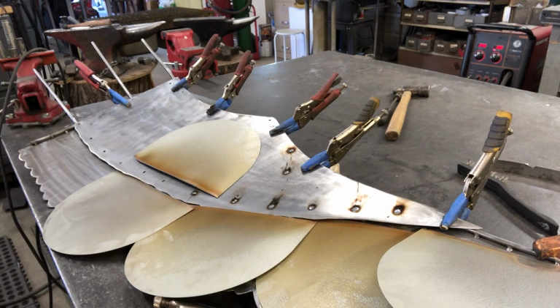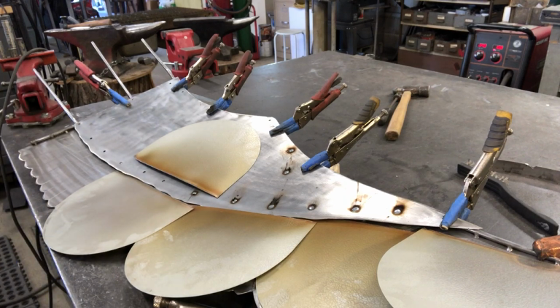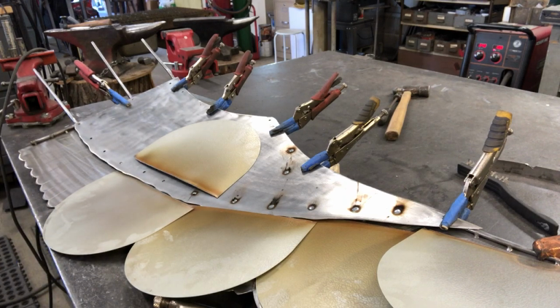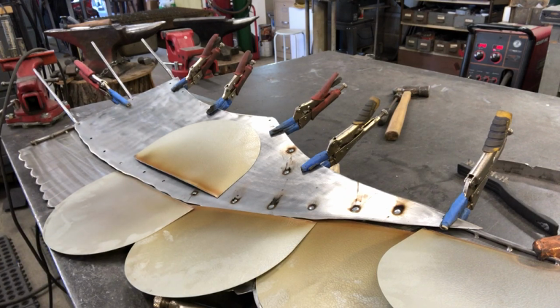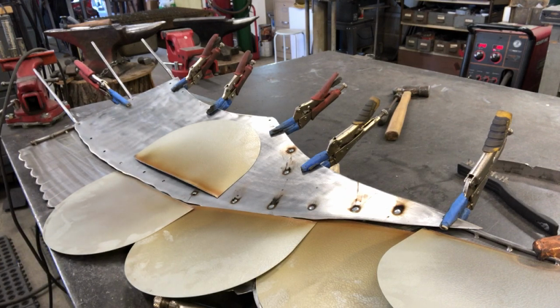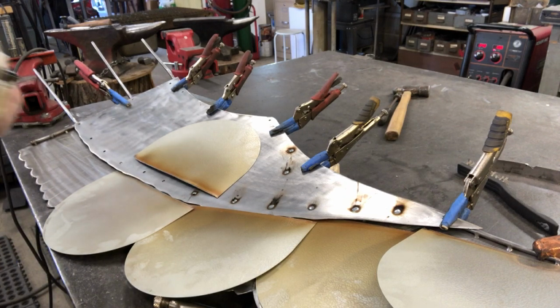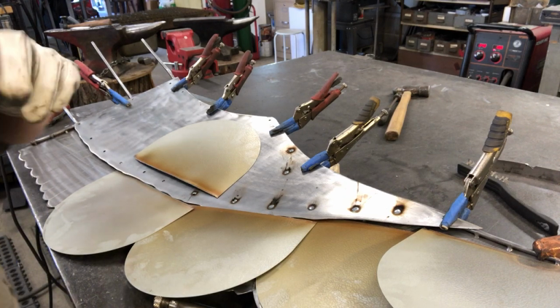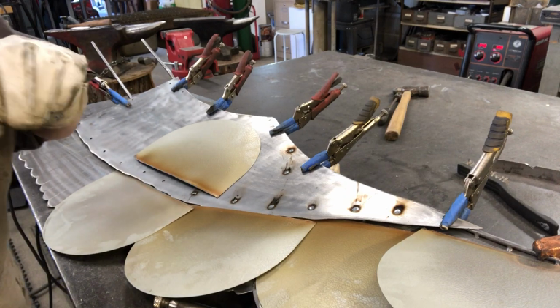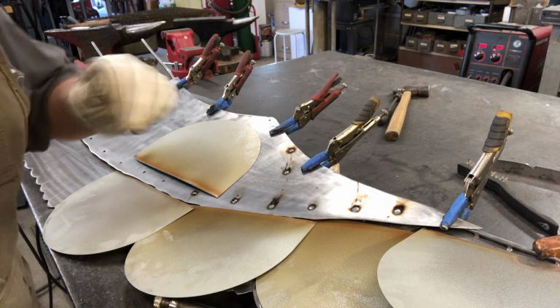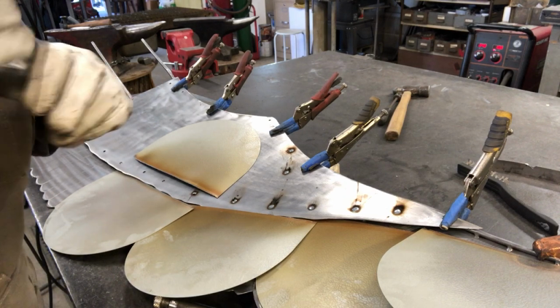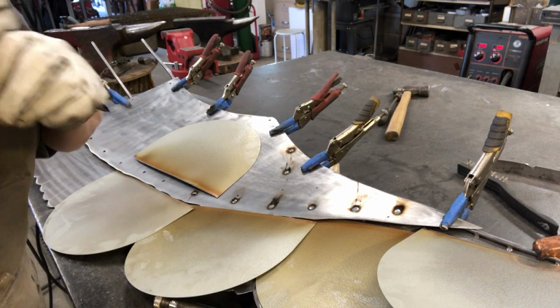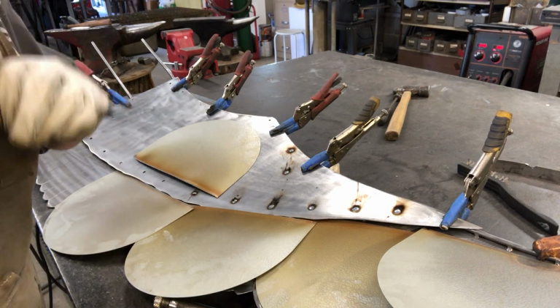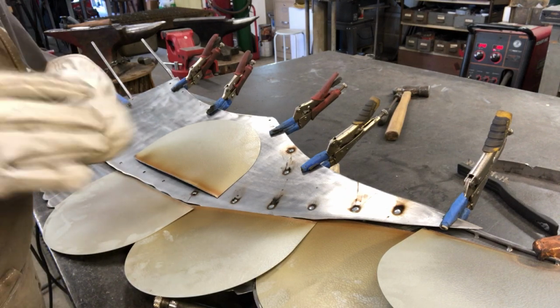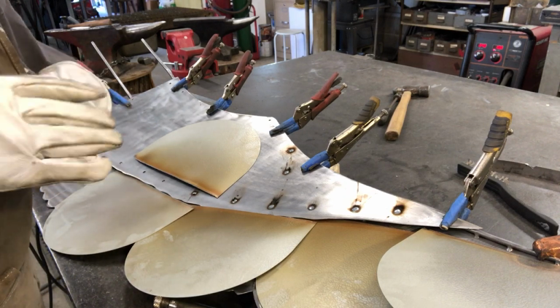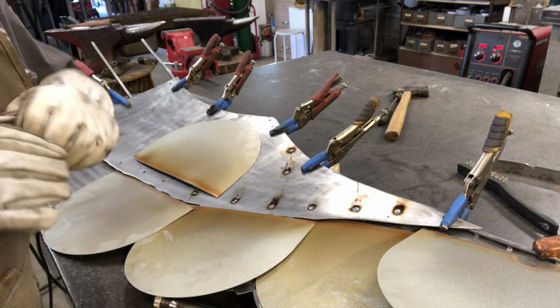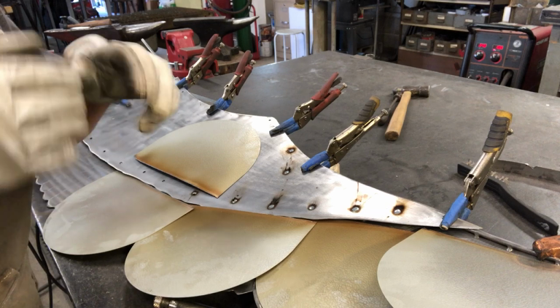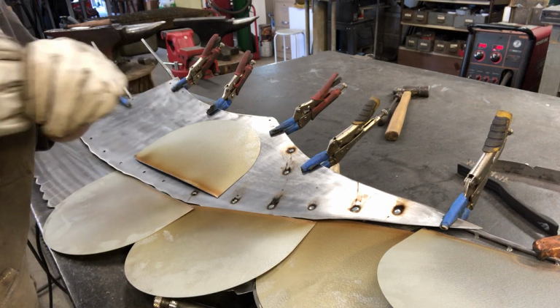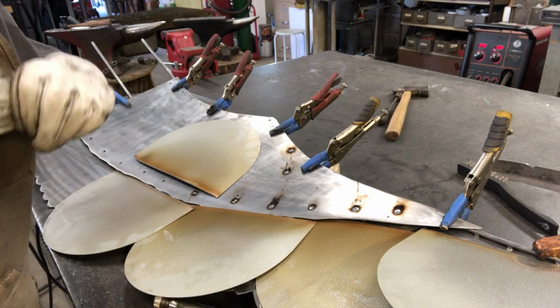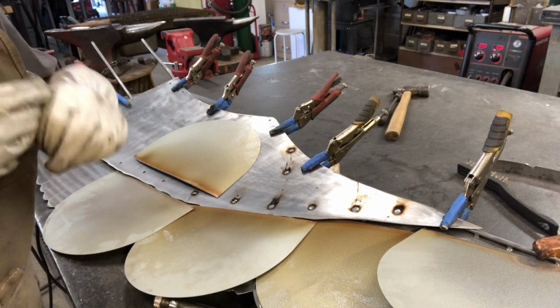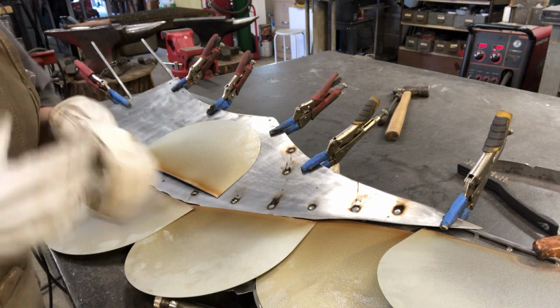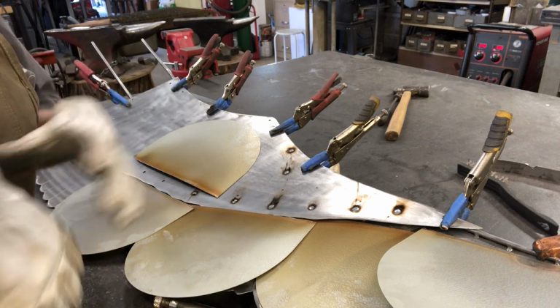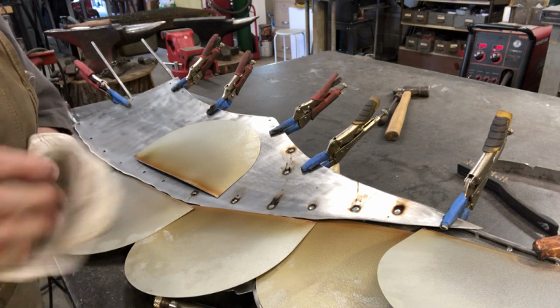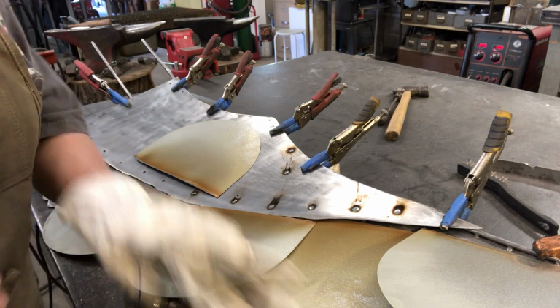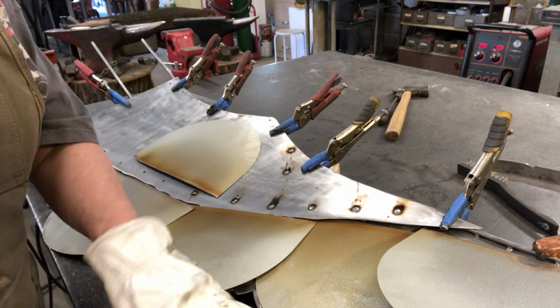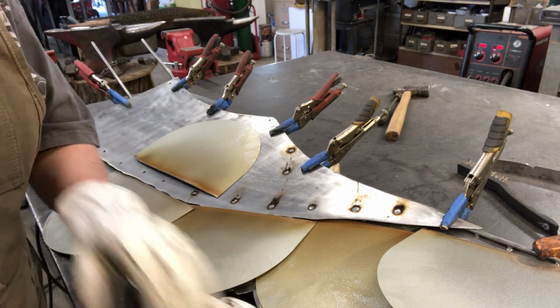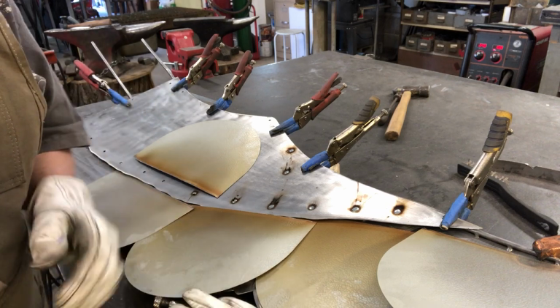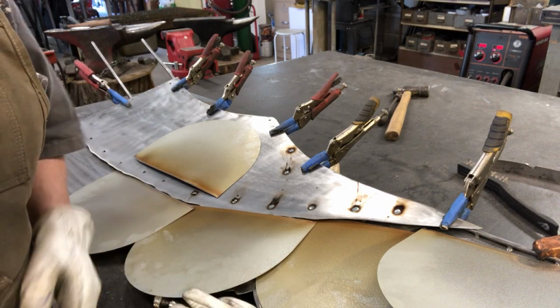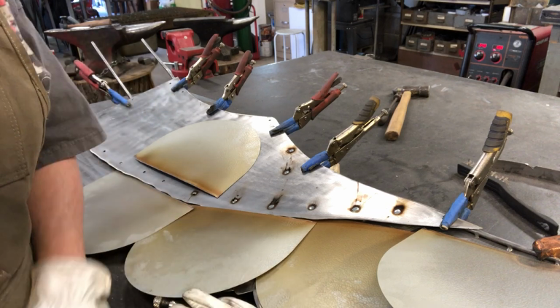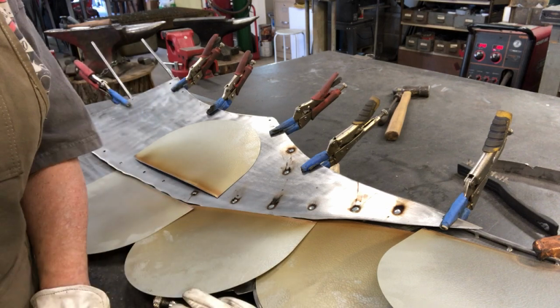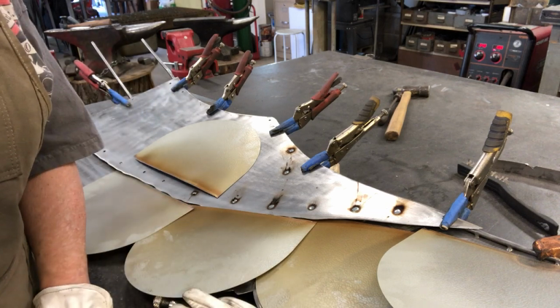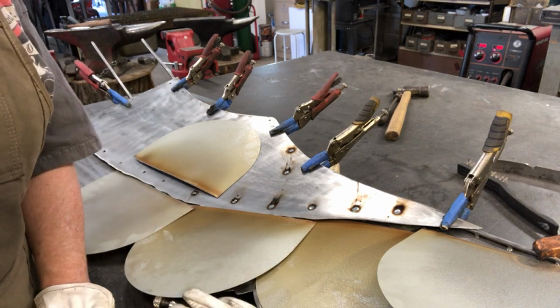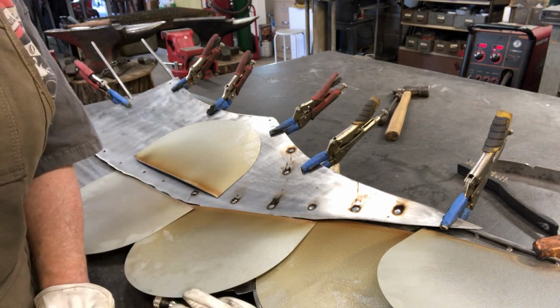Hopefully today we'll put both of the wings on the bird body. Thanks for watching.